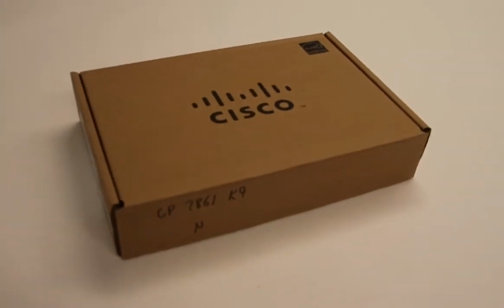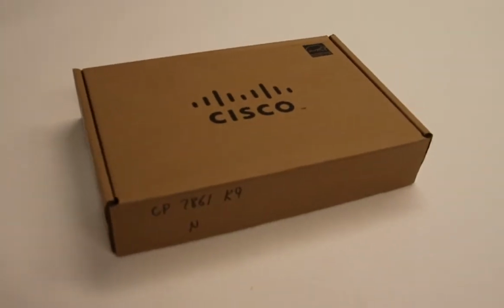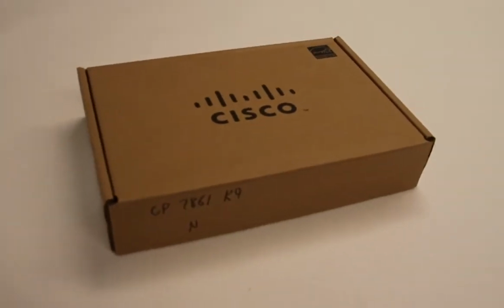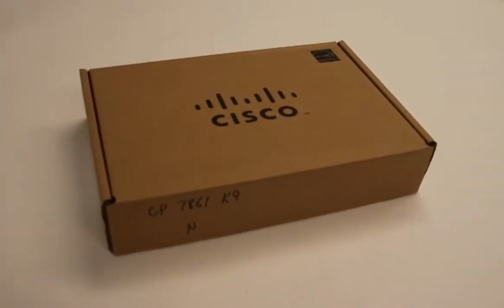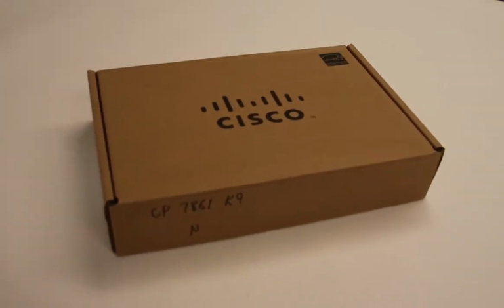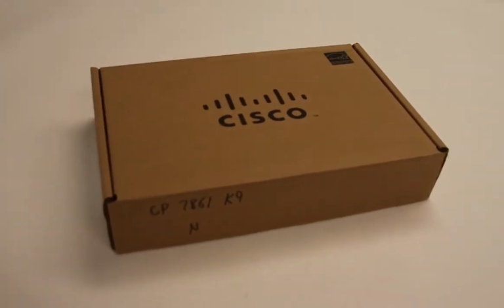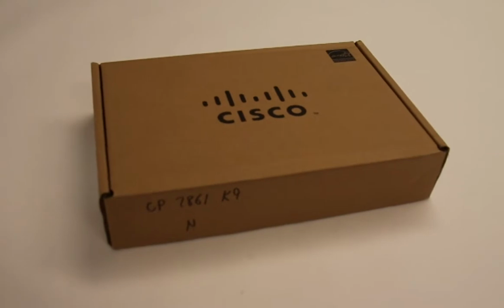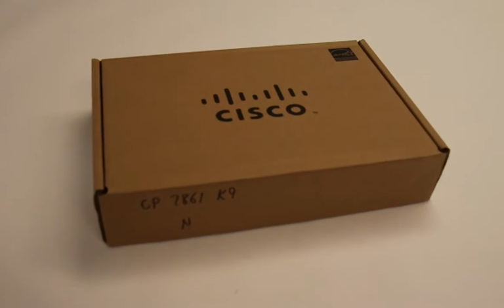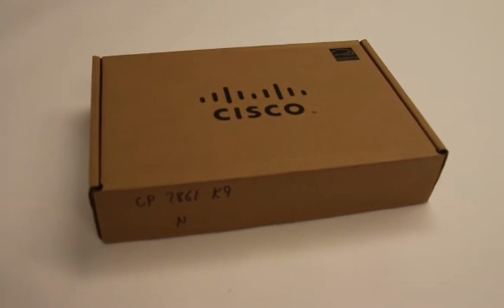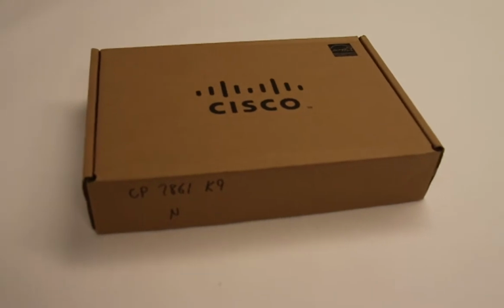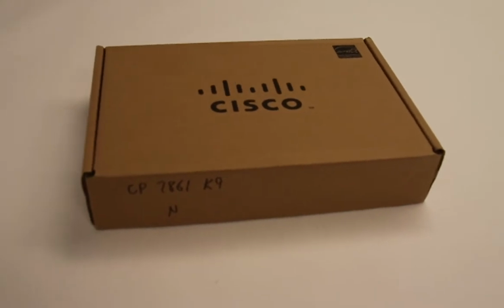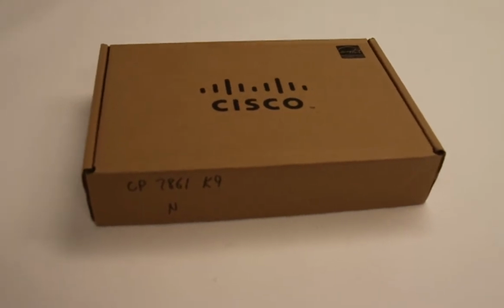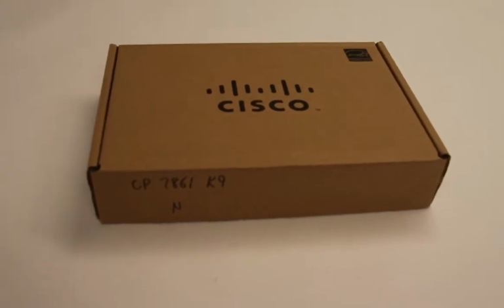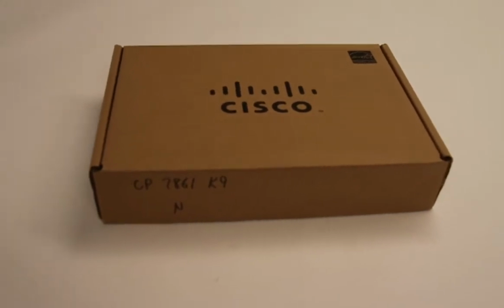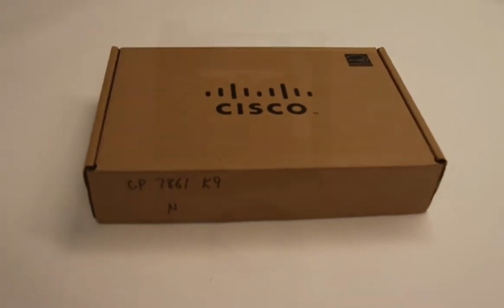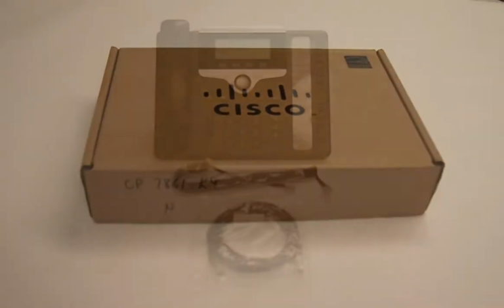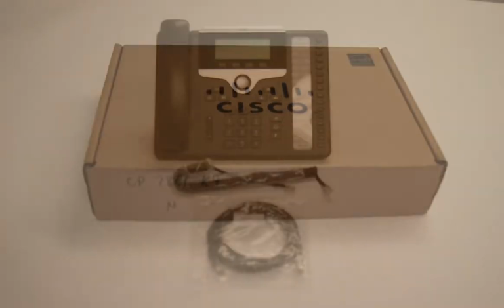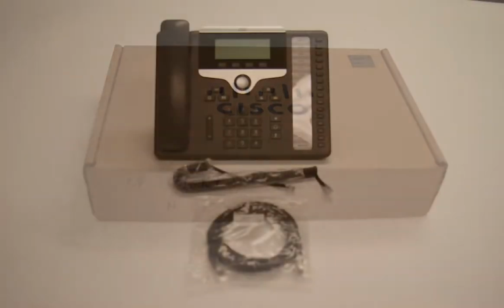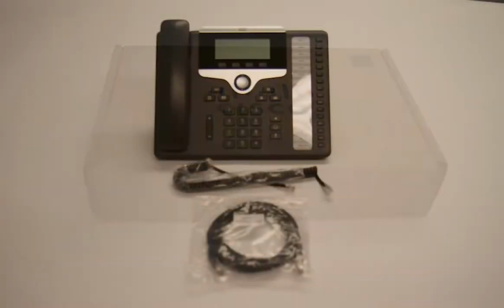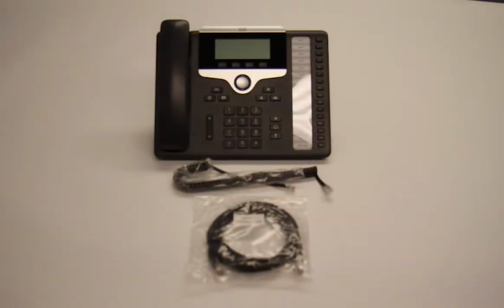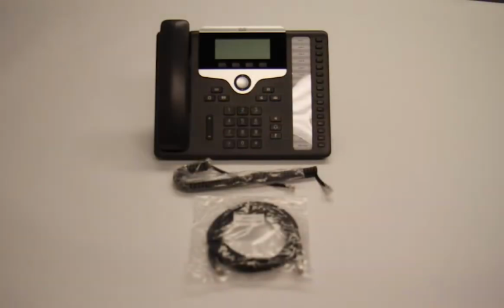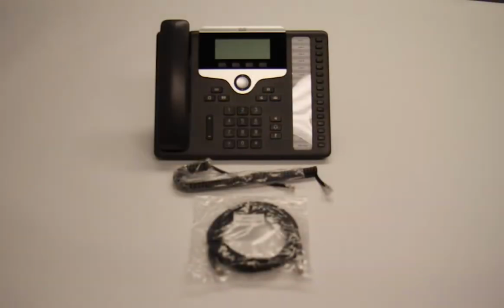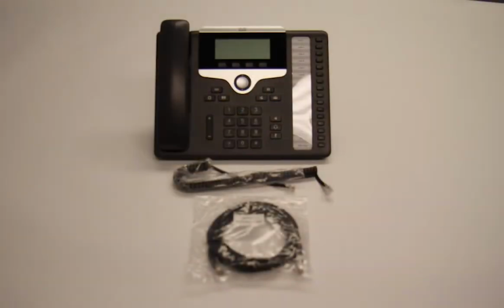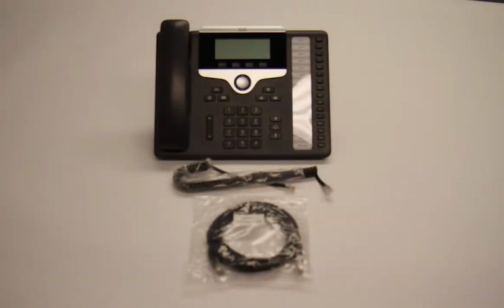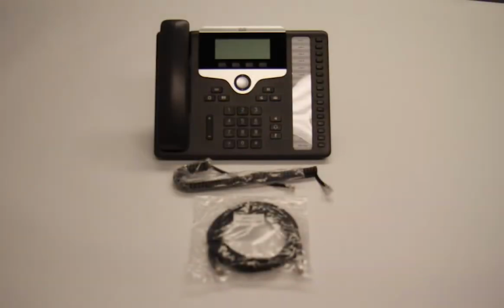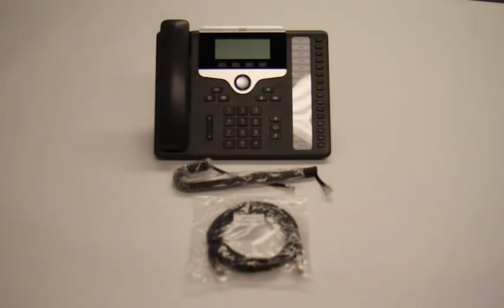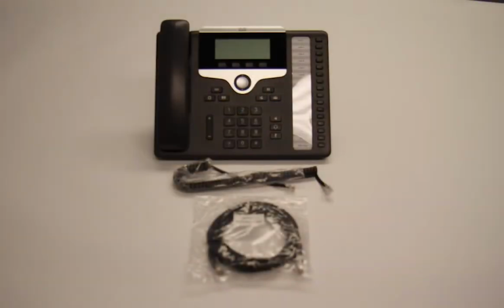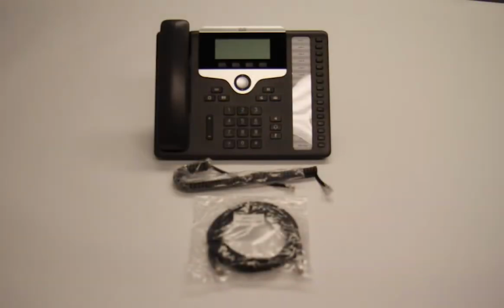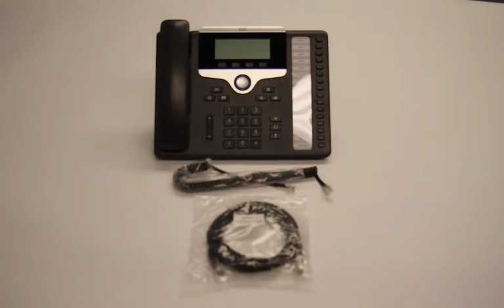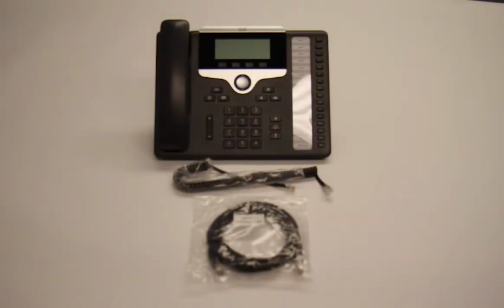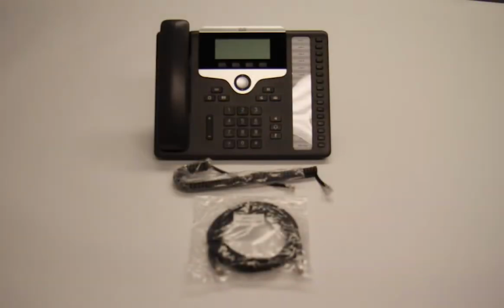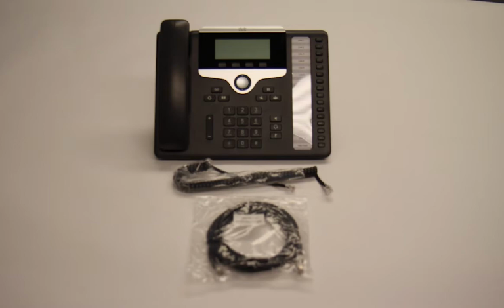Included with the Cisco 7861 is the phone stand, handset, handset cord, and line cord.